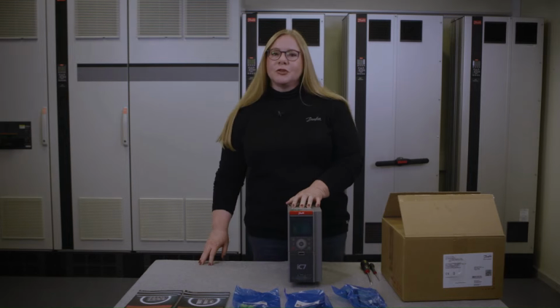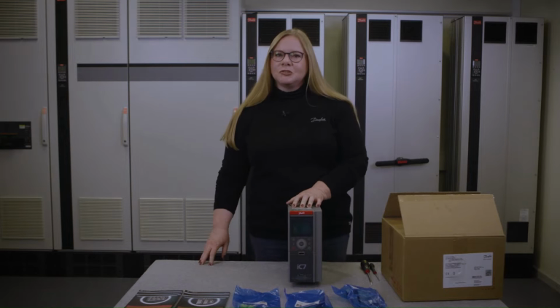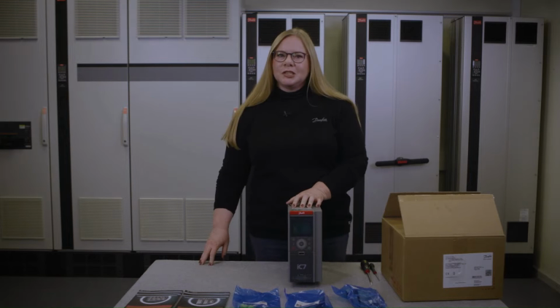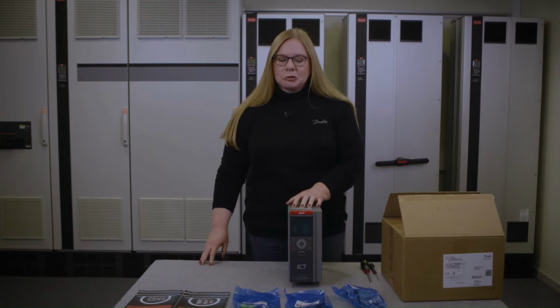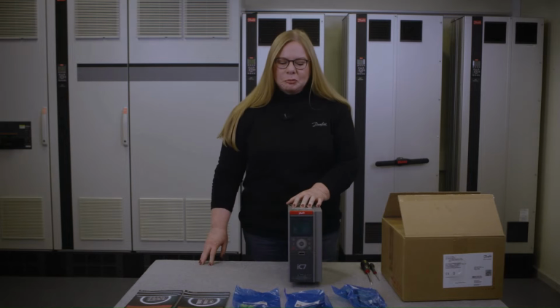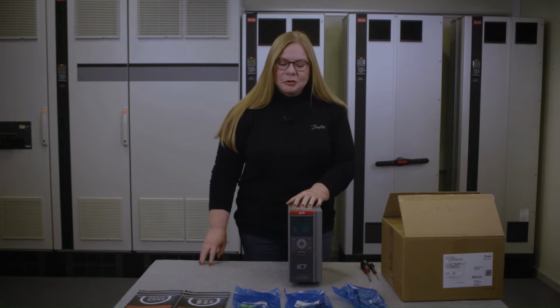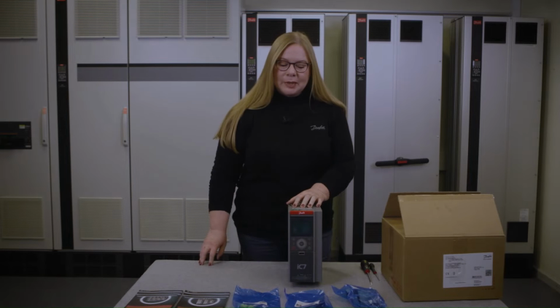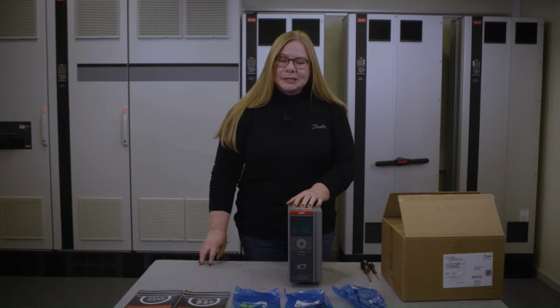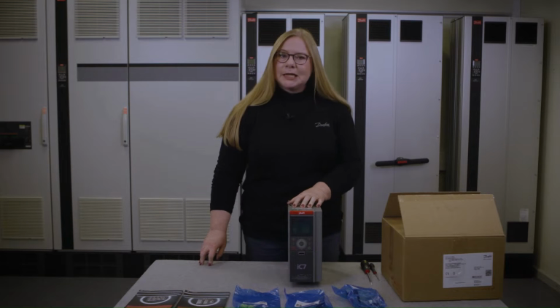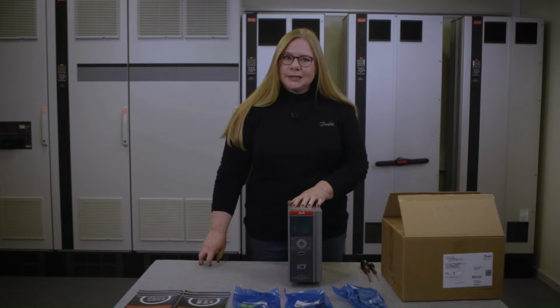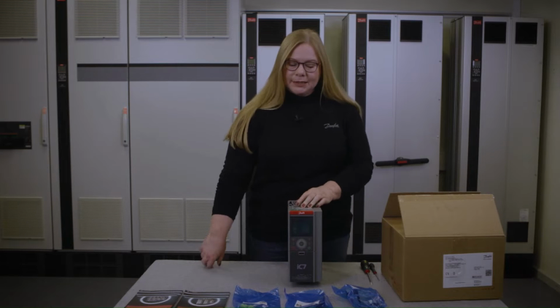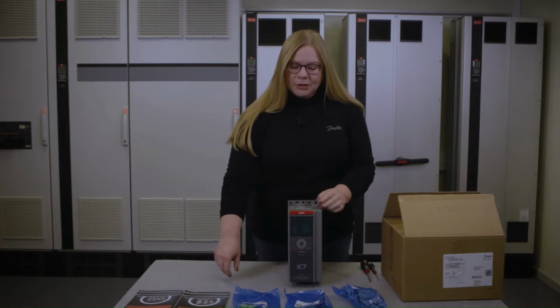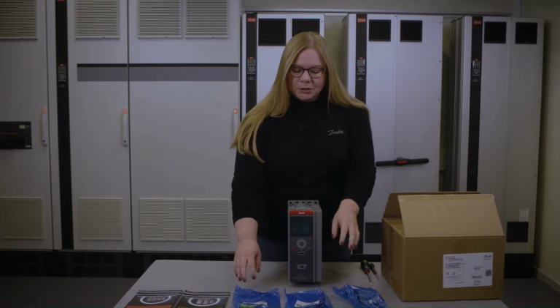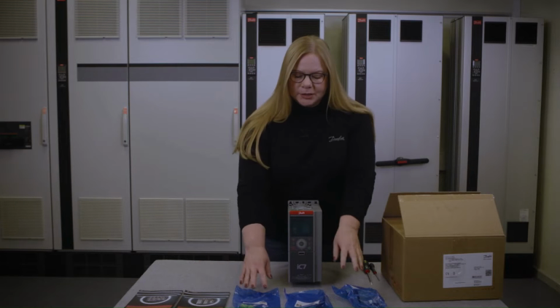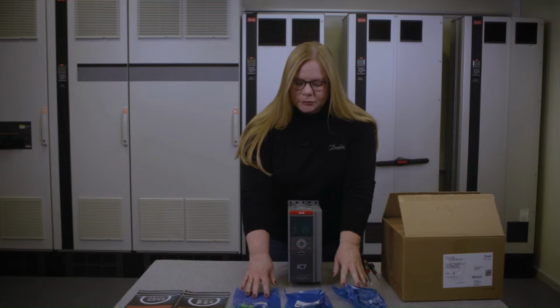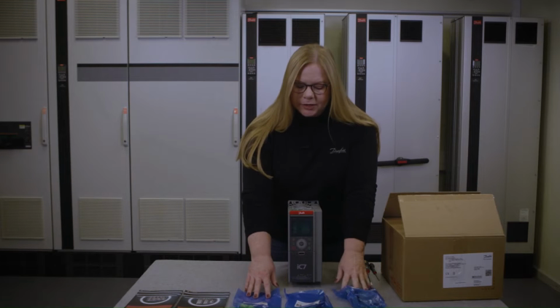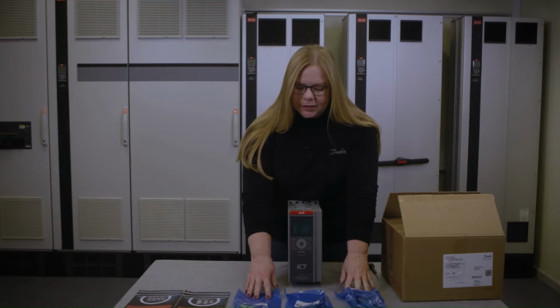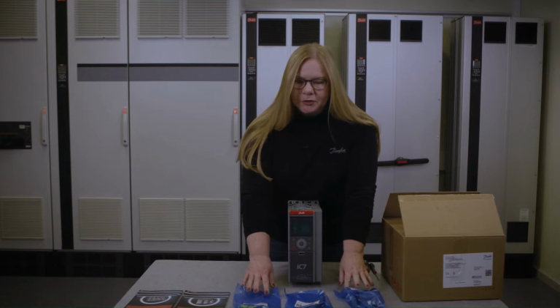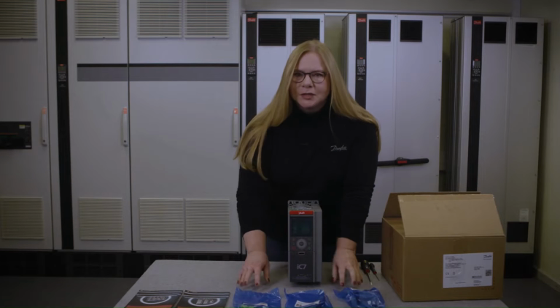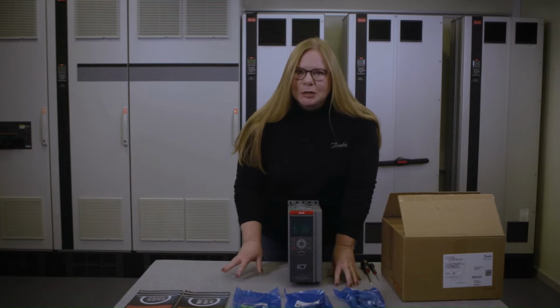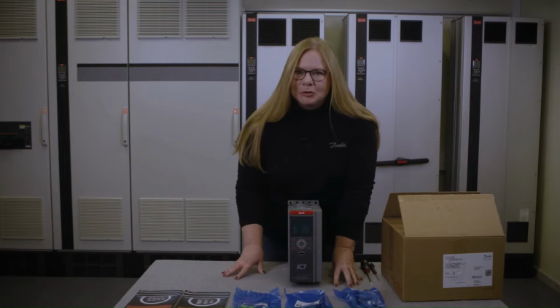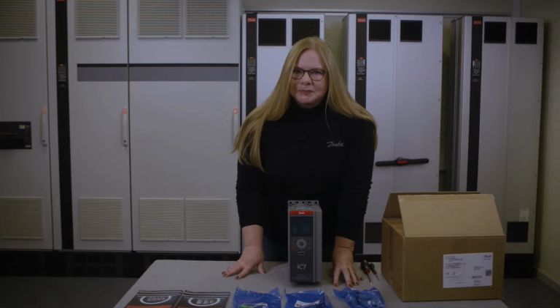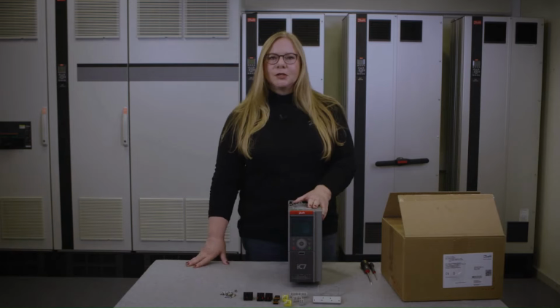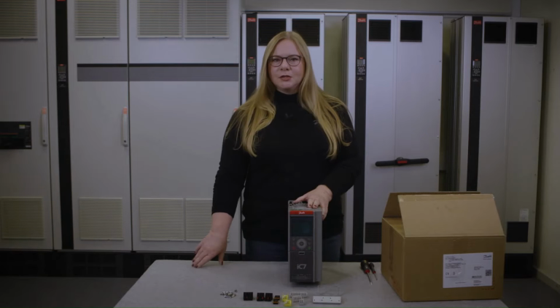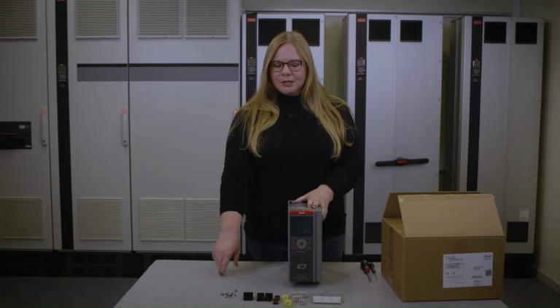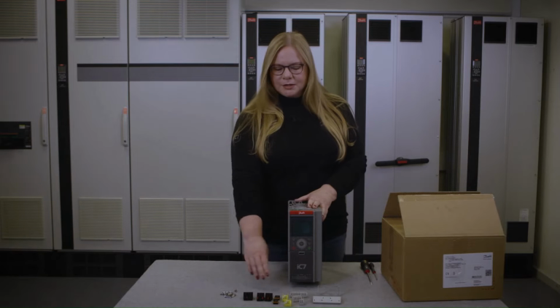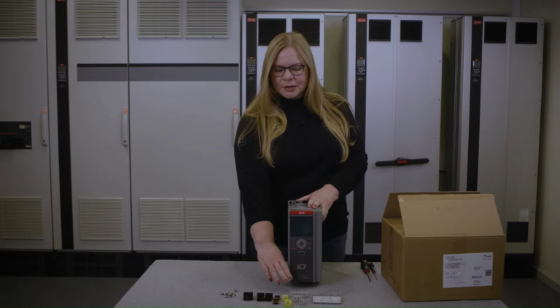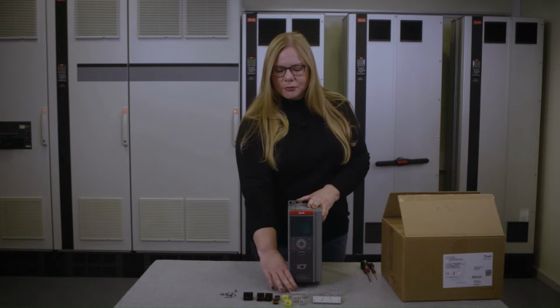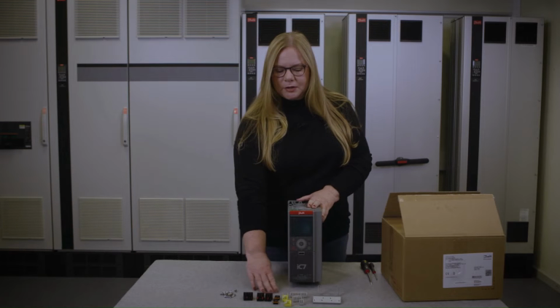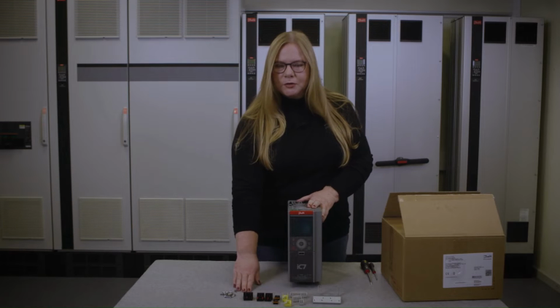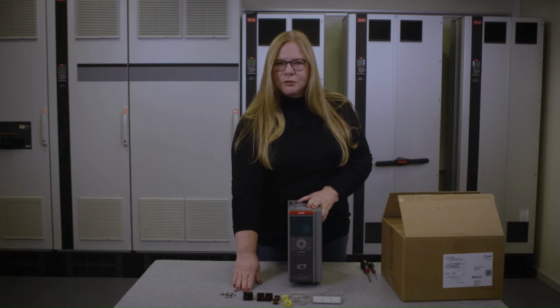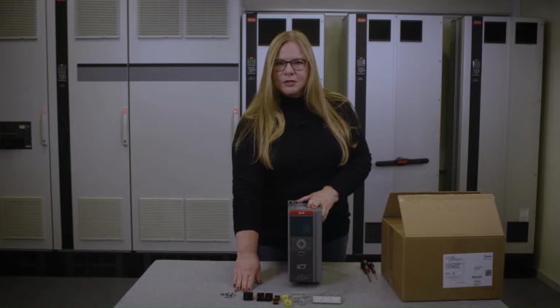First, let's open the bags and get the contents ready here on the table. Contents are now ready for usage.